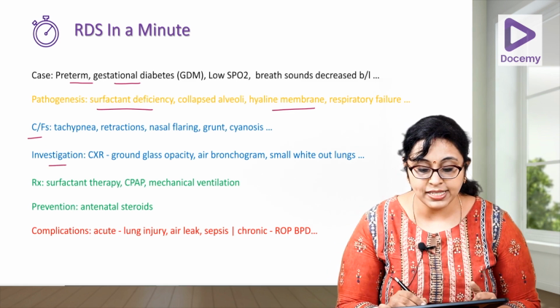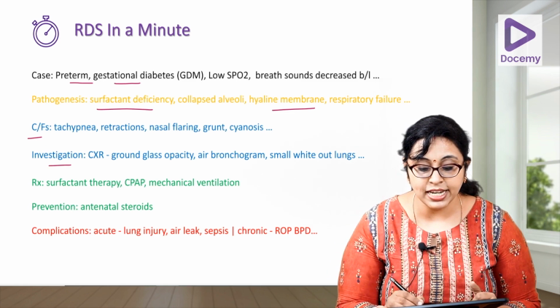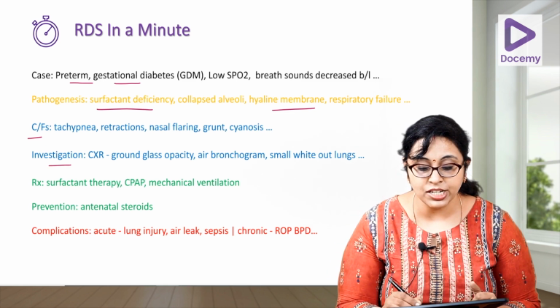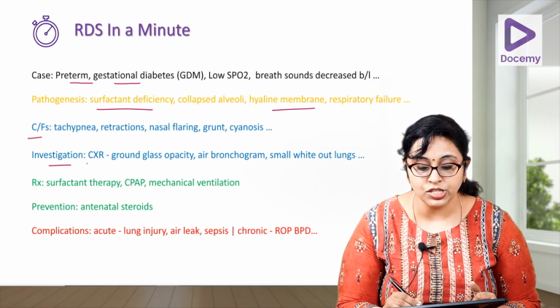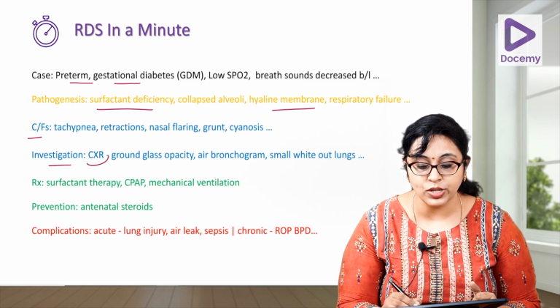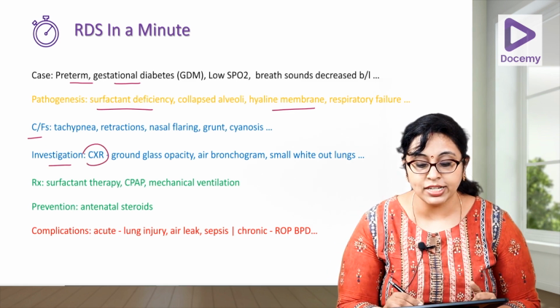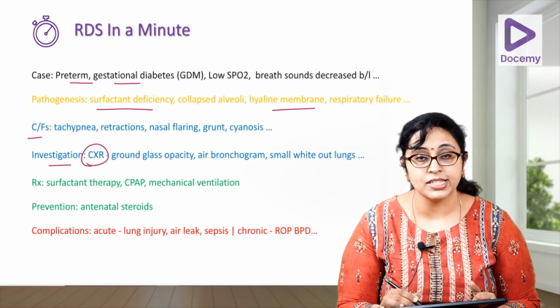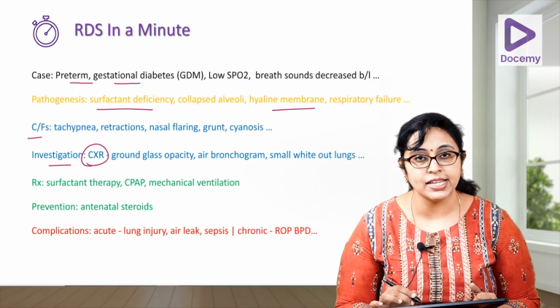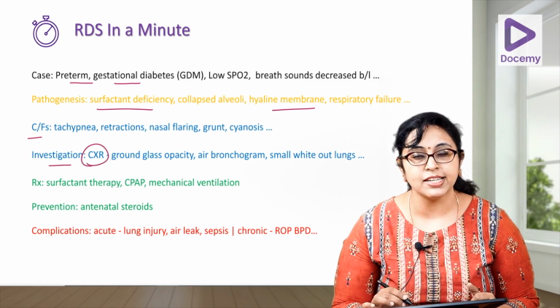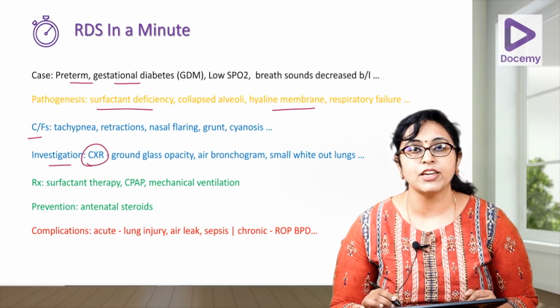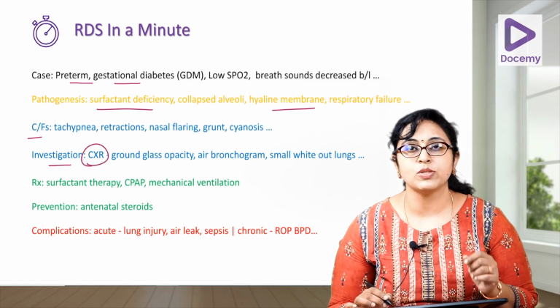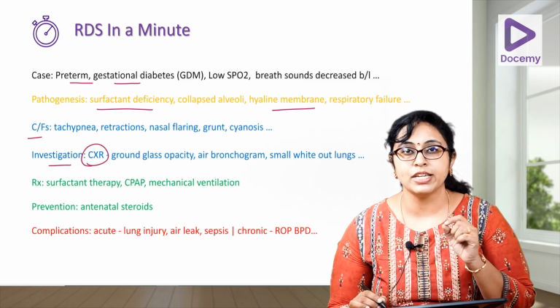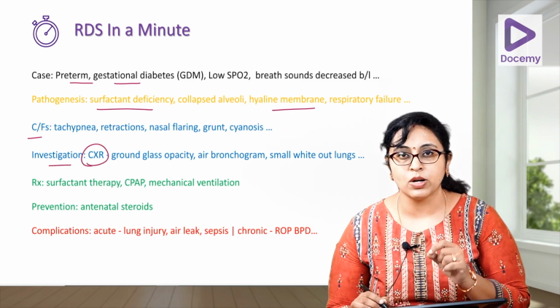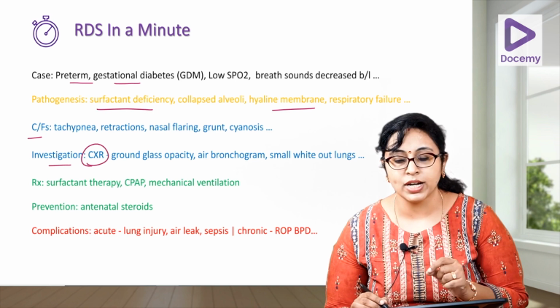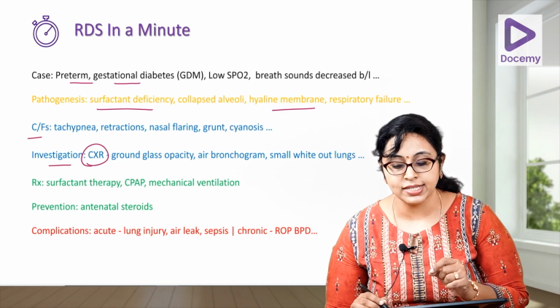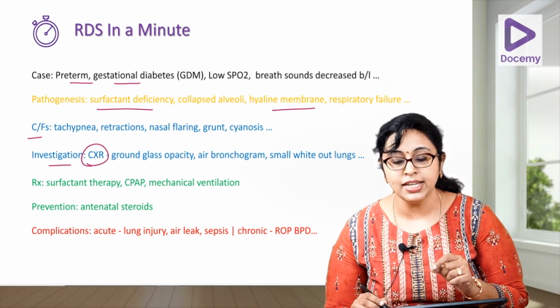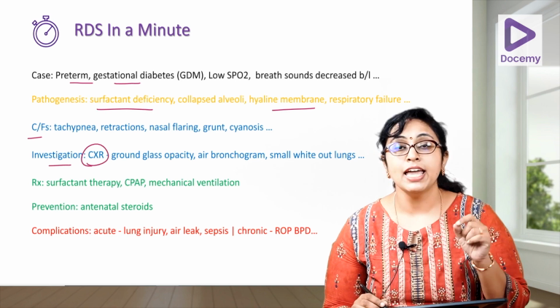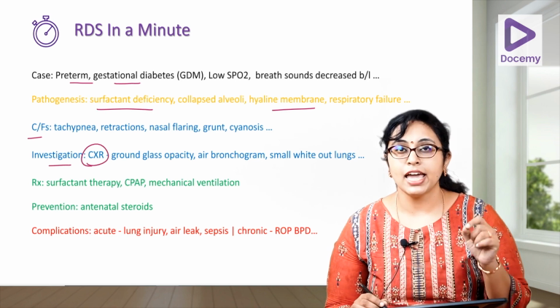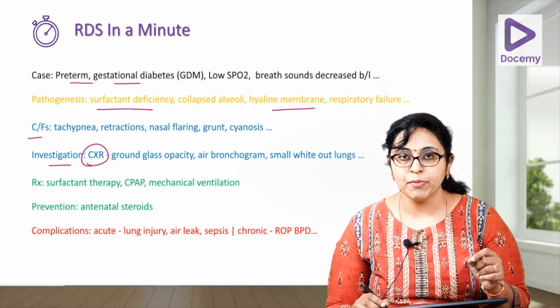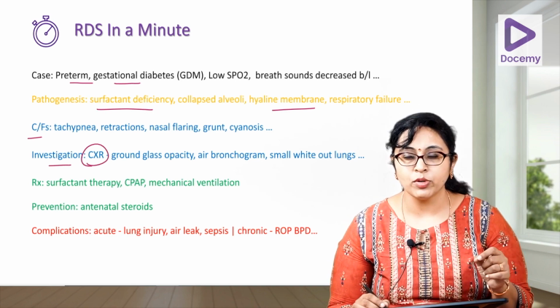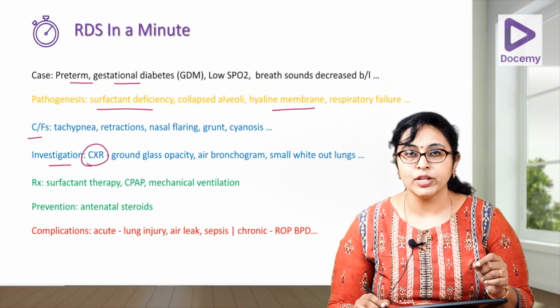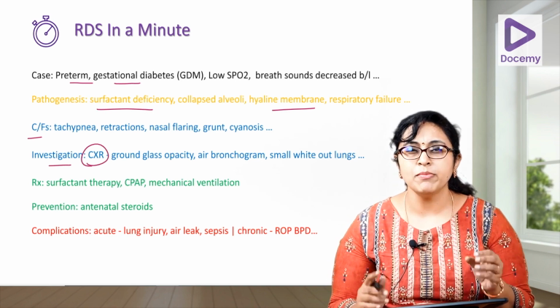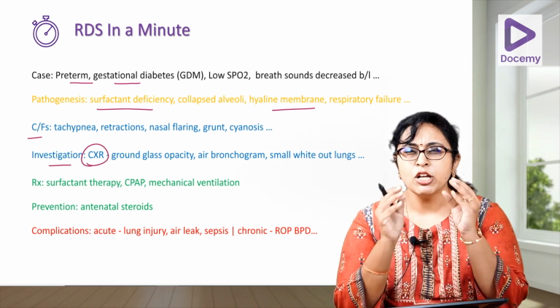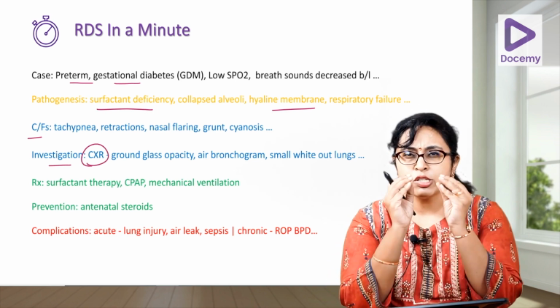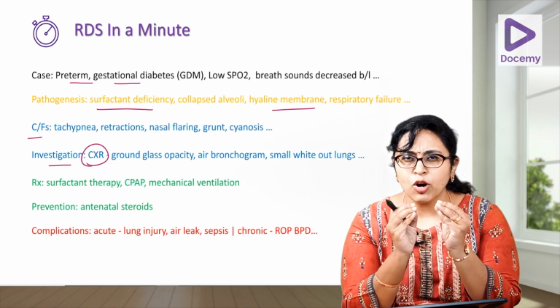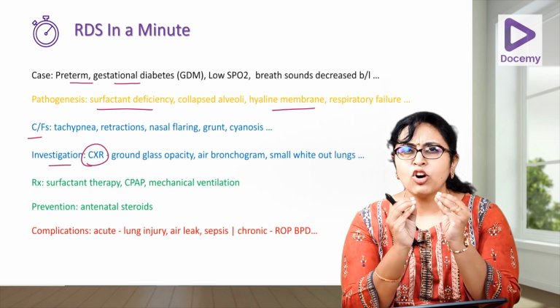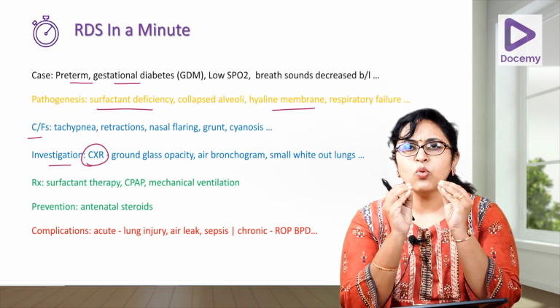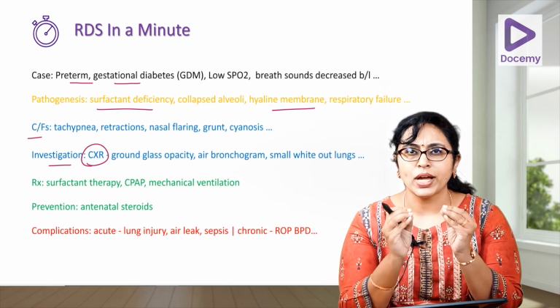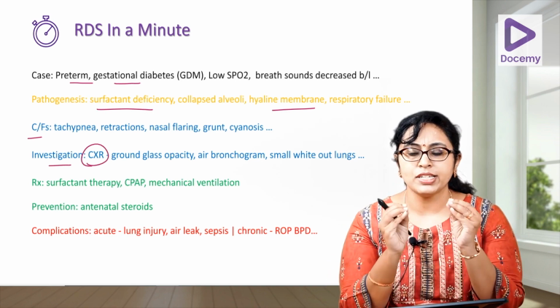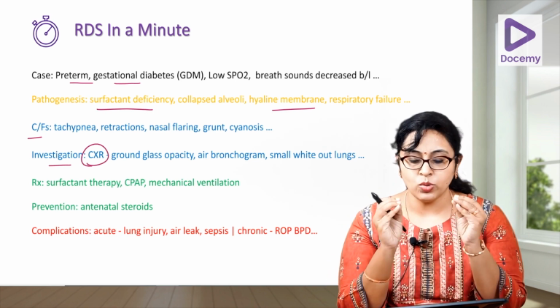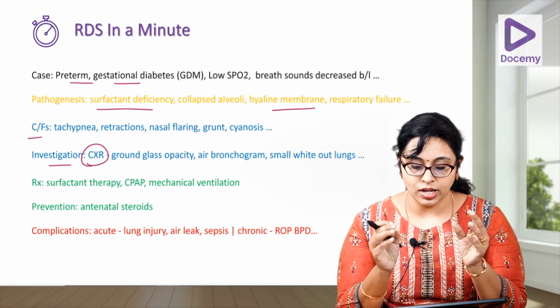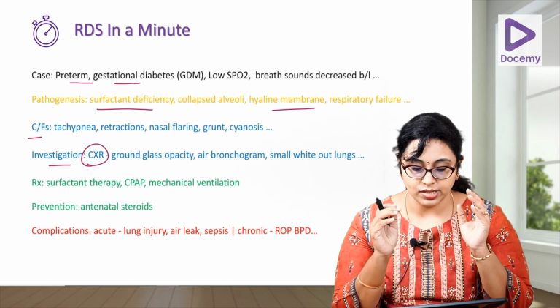For investigations, you take a chest X-ray where you see ground glassing, air bronchogram, and small white-out lungs.